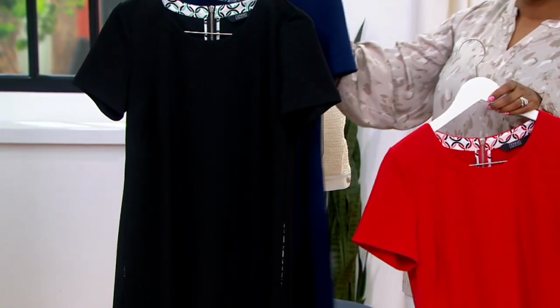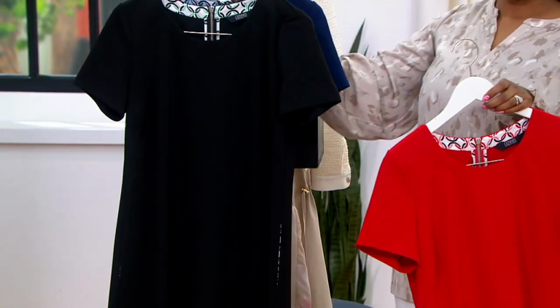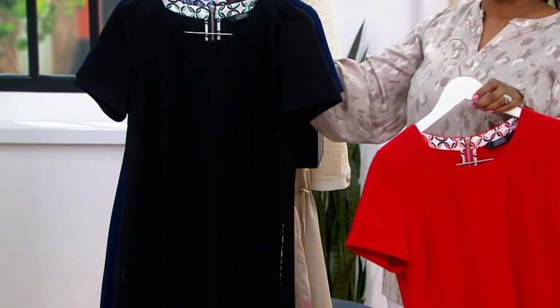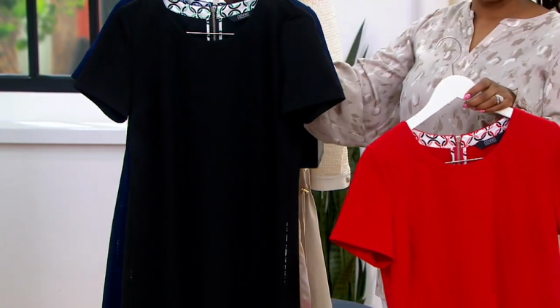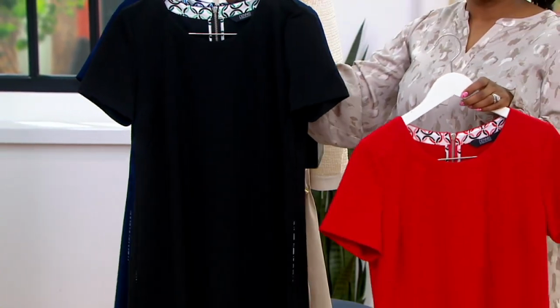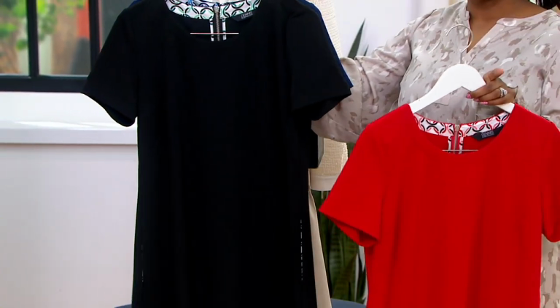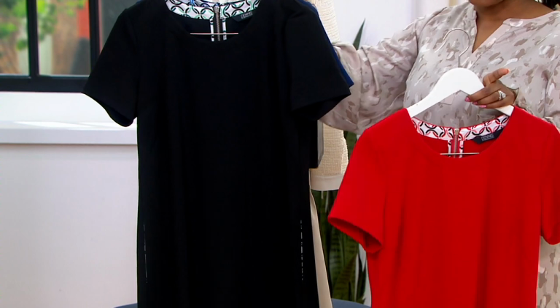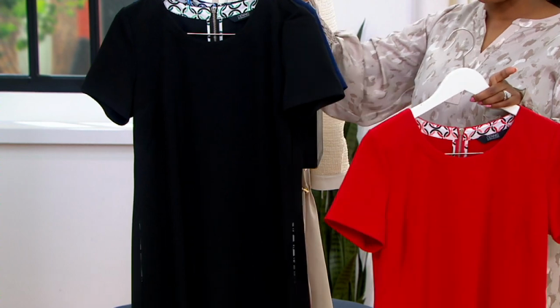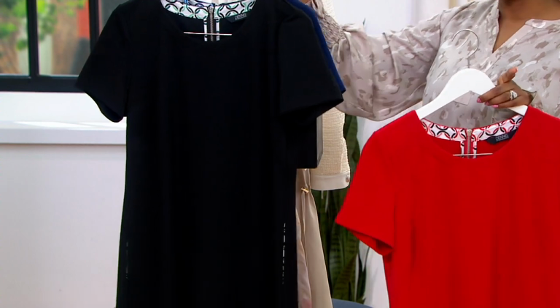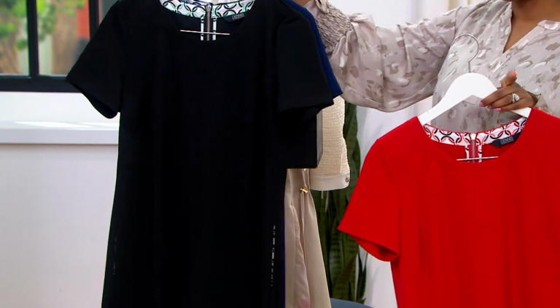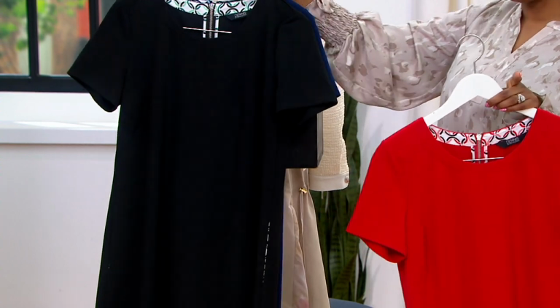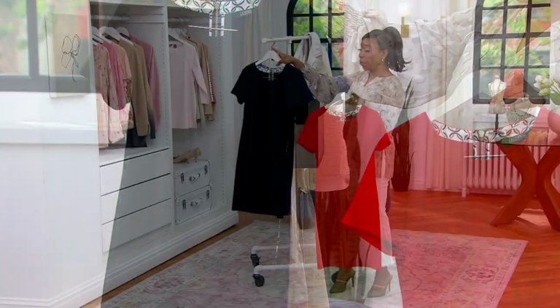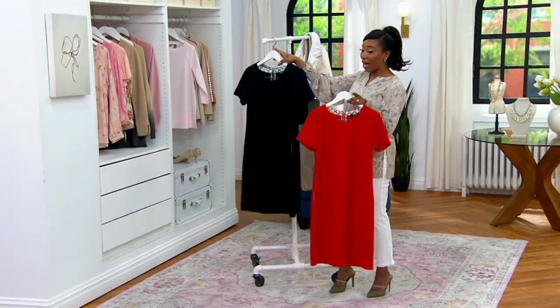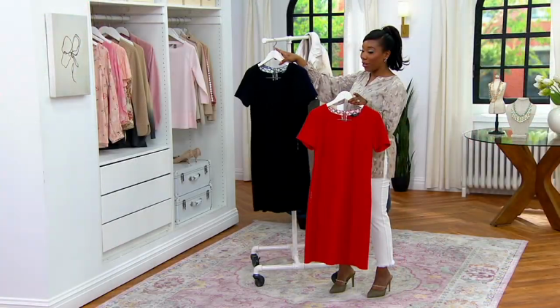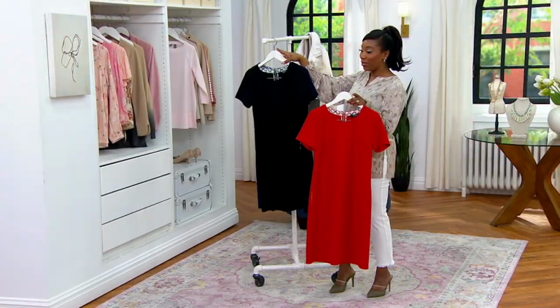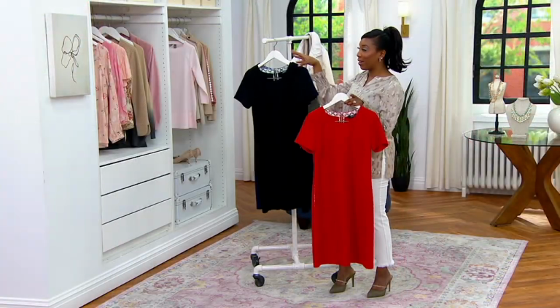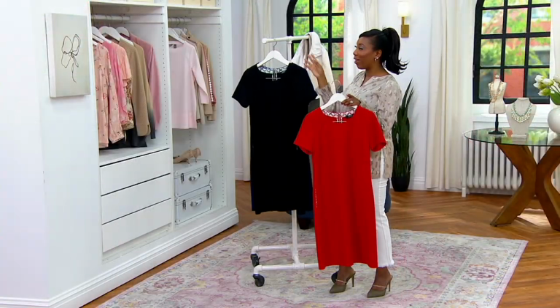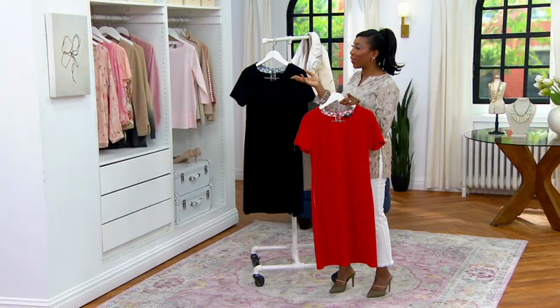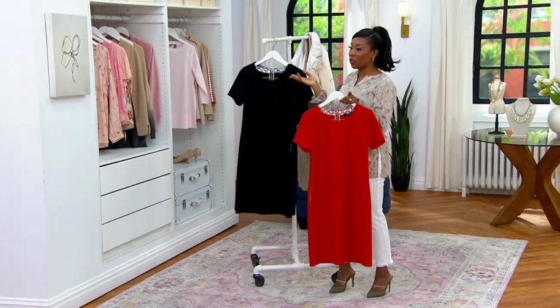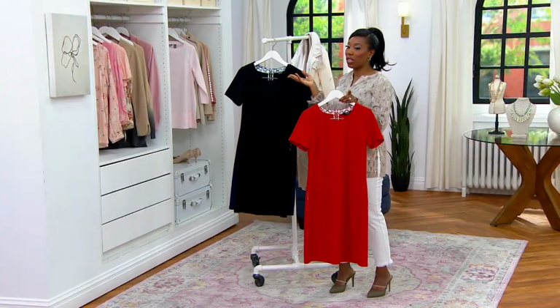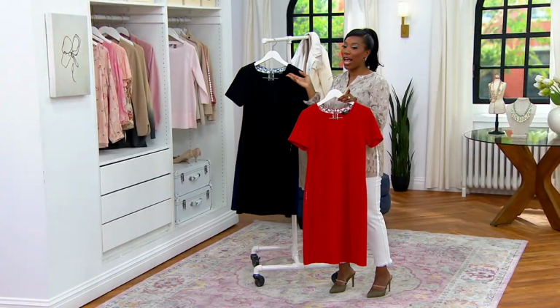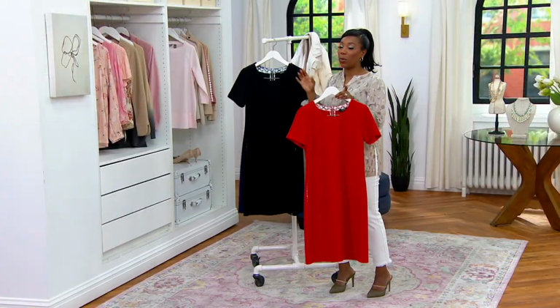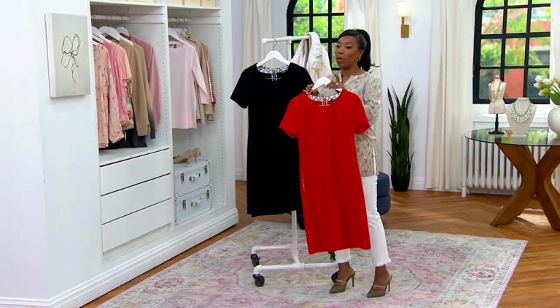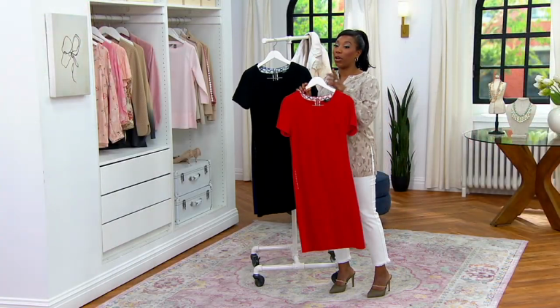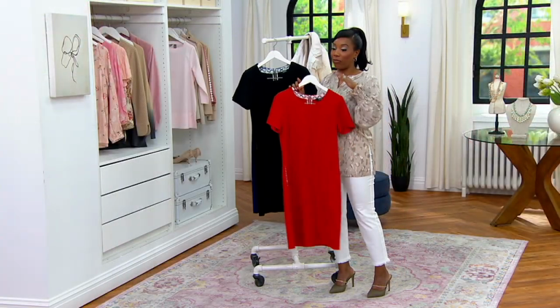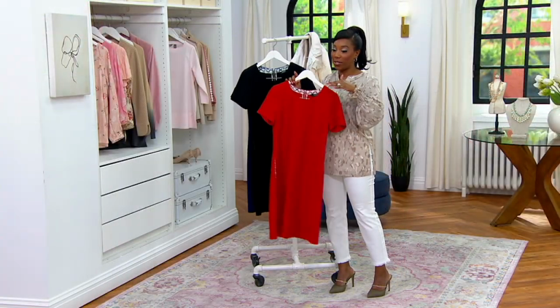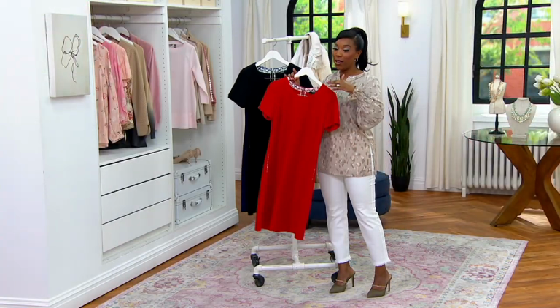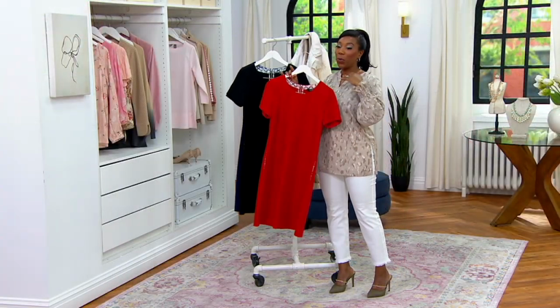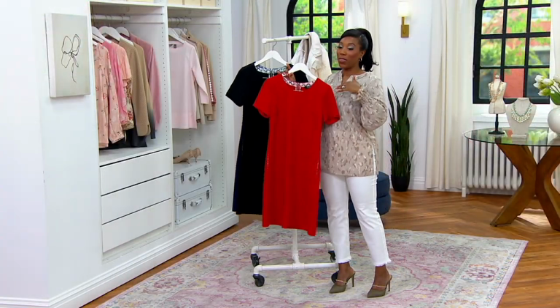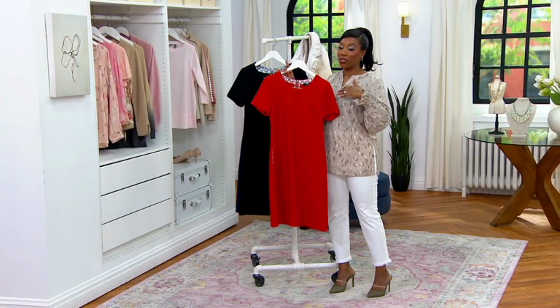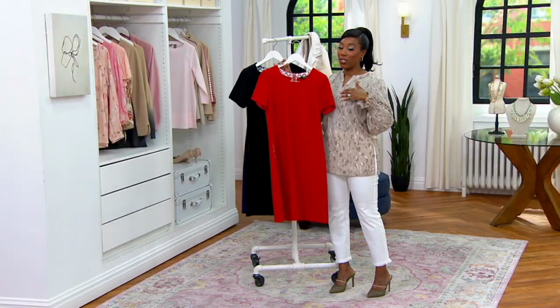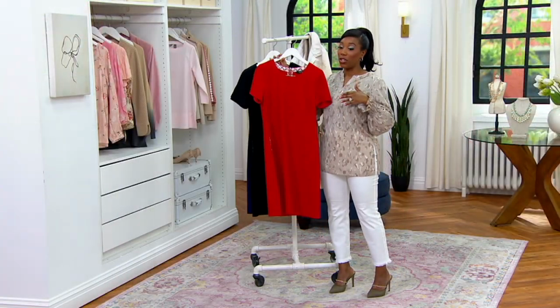And by the way, that brand new jacket that we shopped for a little while ago — I feel like that tweed jacket would be perfect with this dress, too.